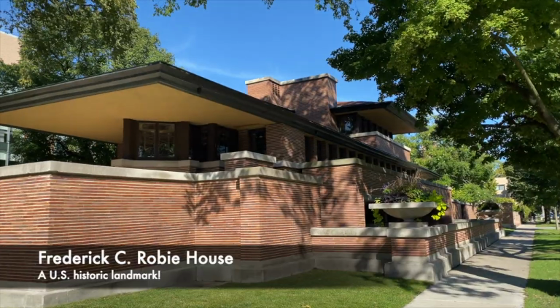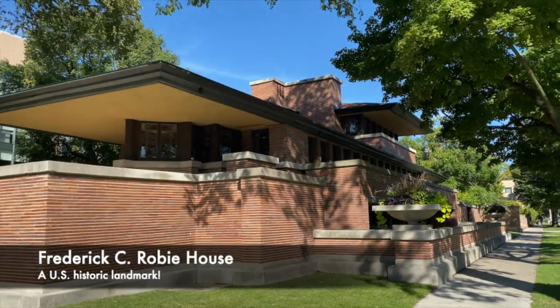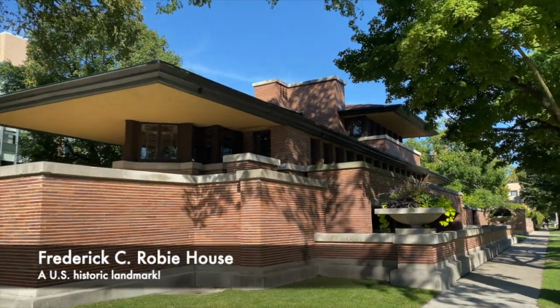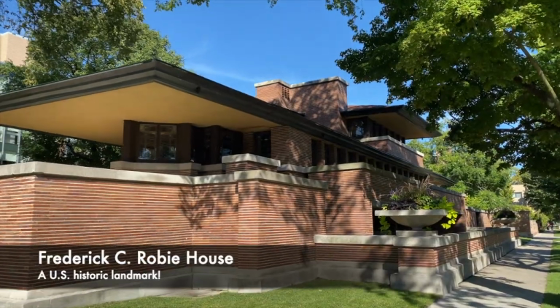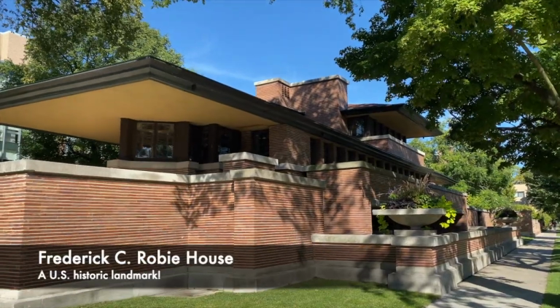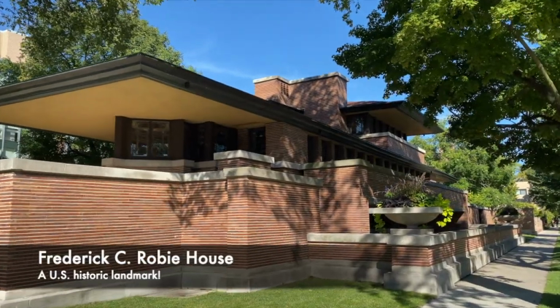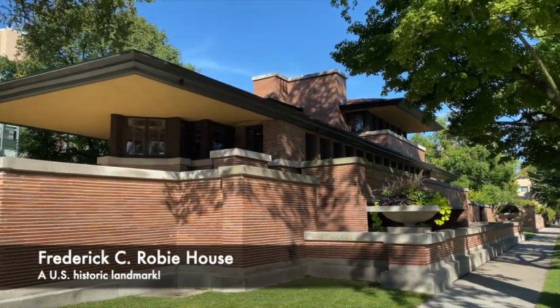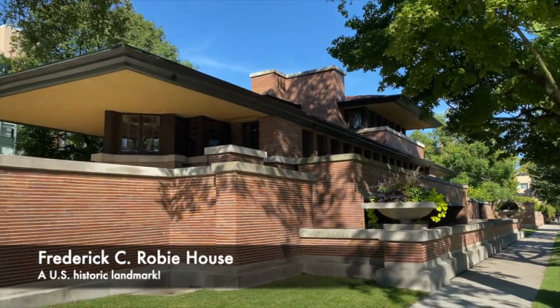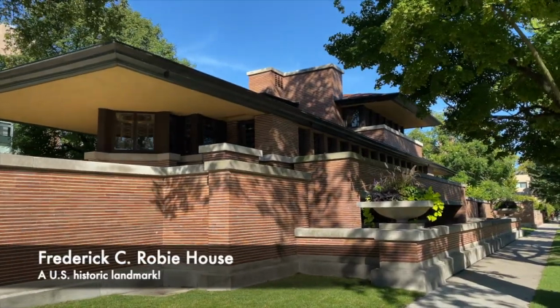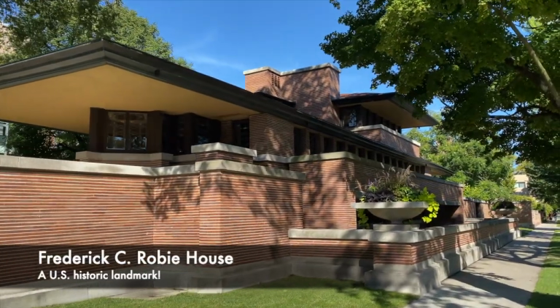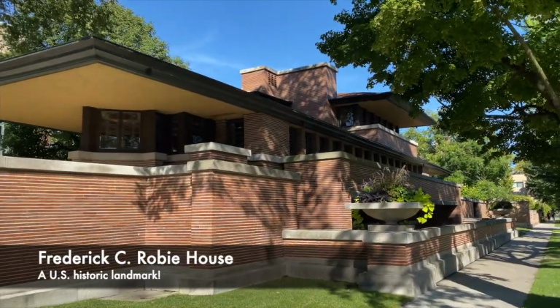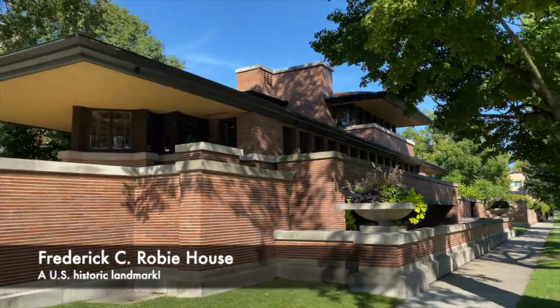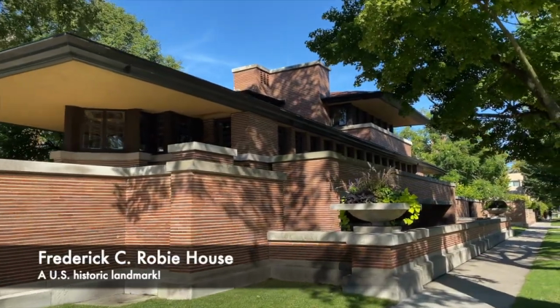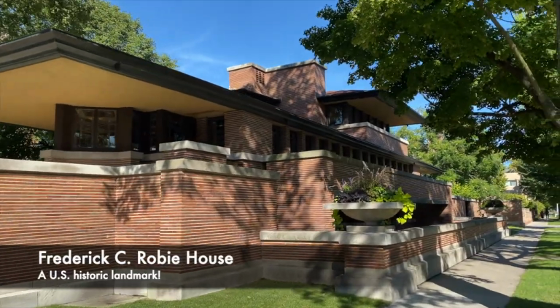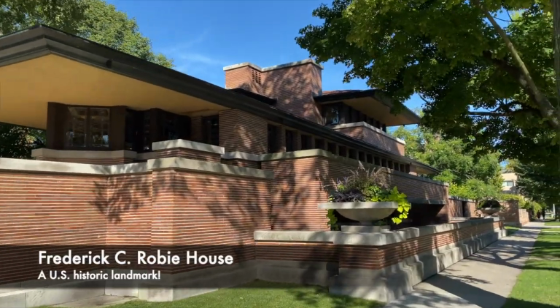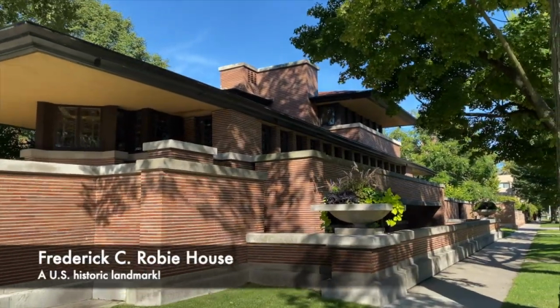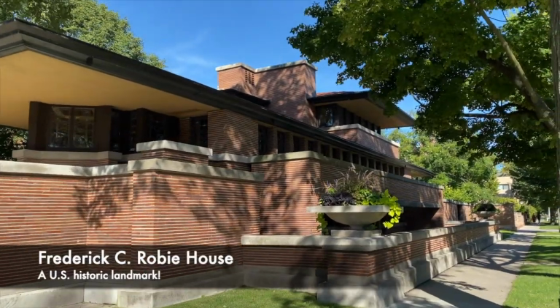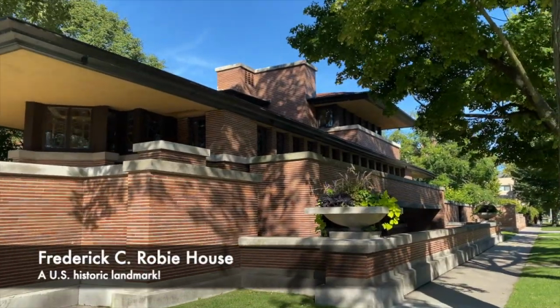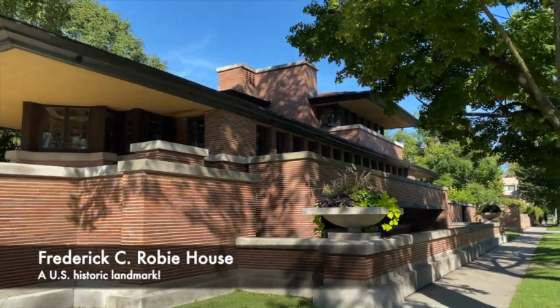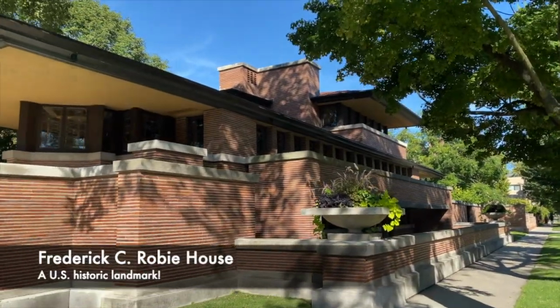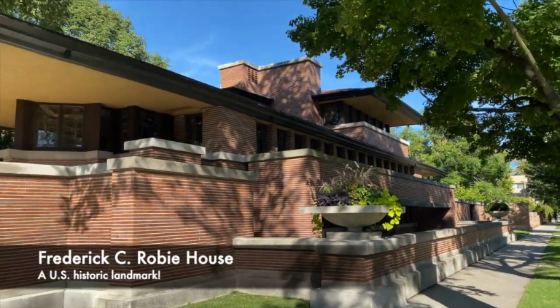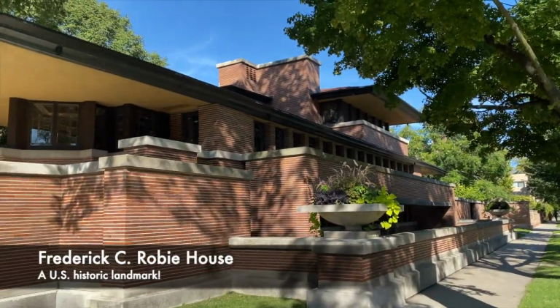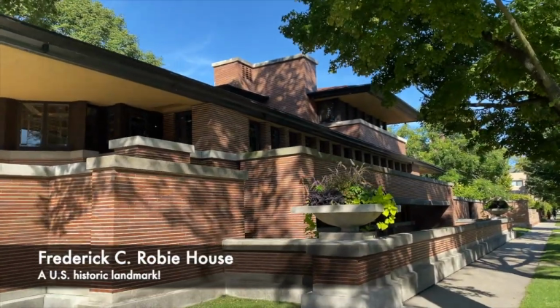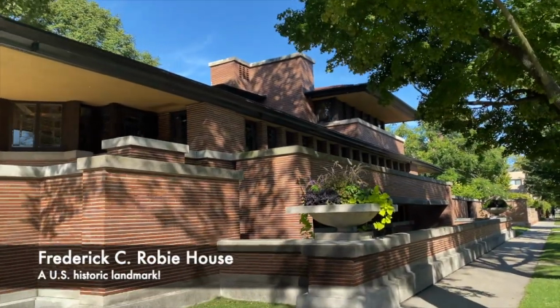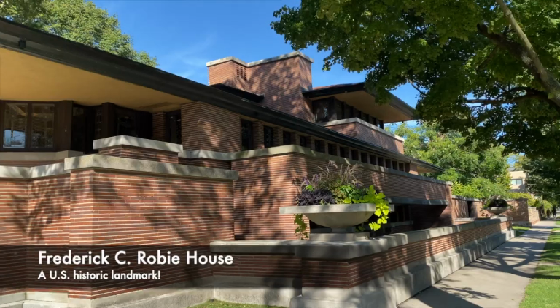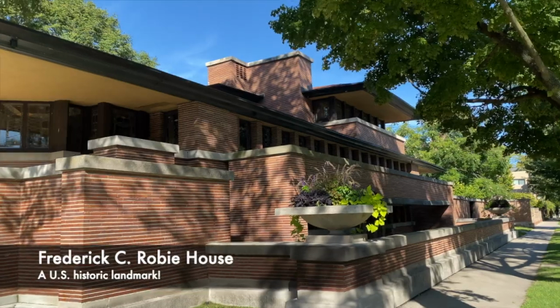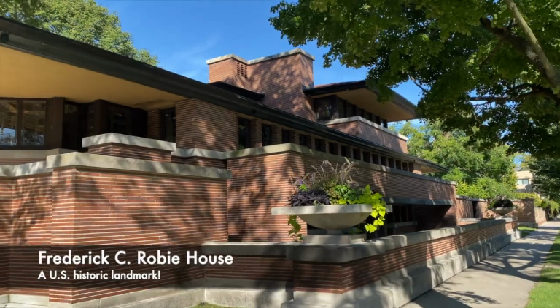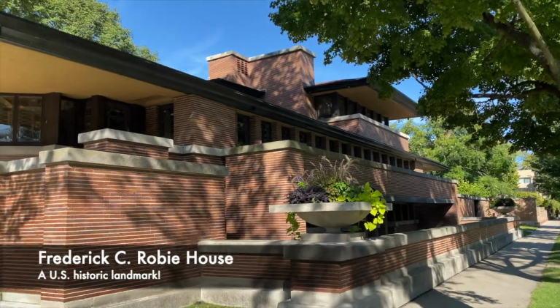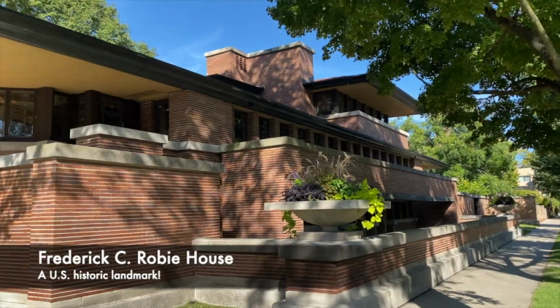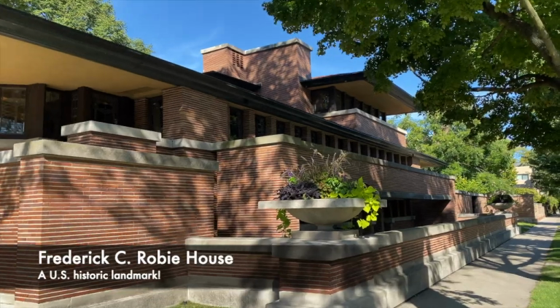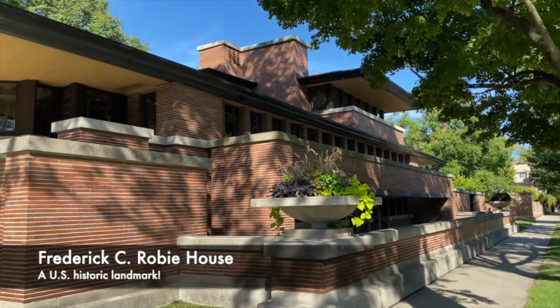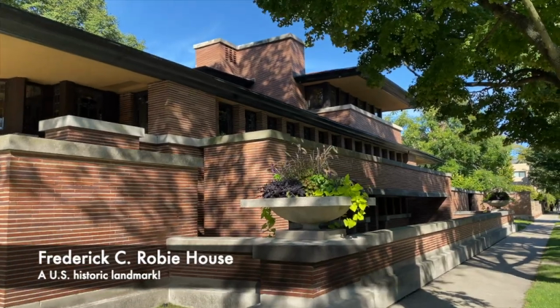Down the road, you will find the Robie House, designed by Frank Lloyd Wright, which is open to the public.